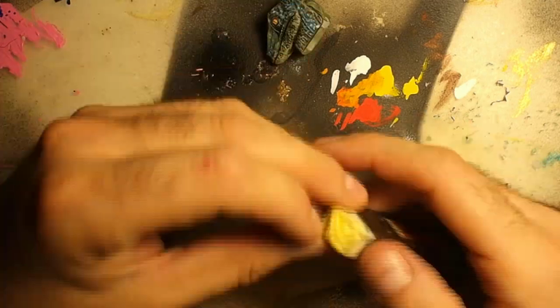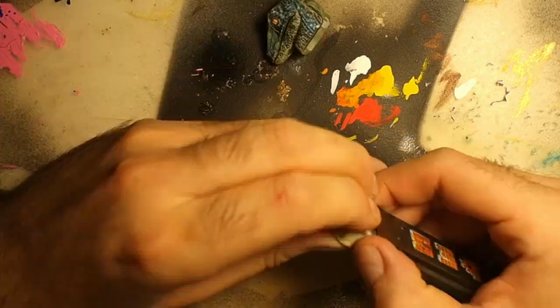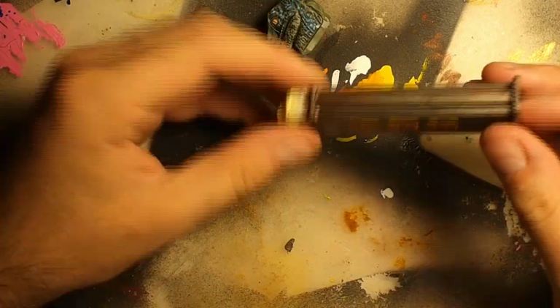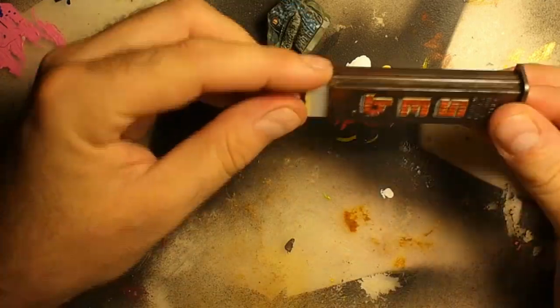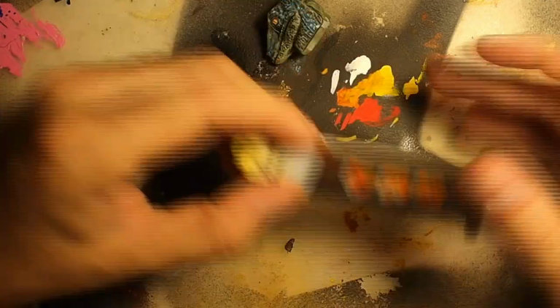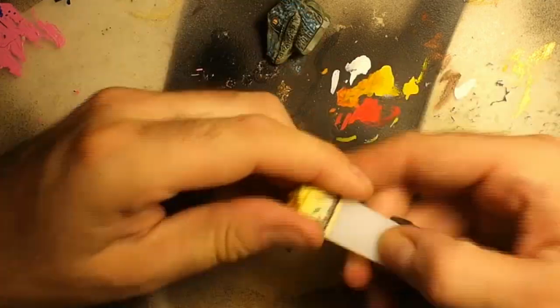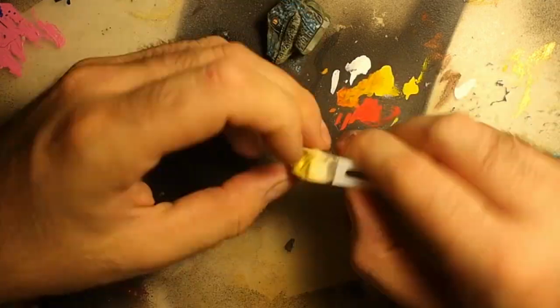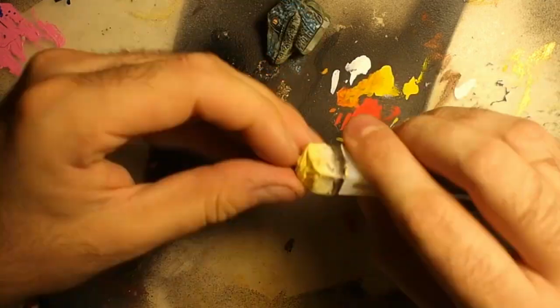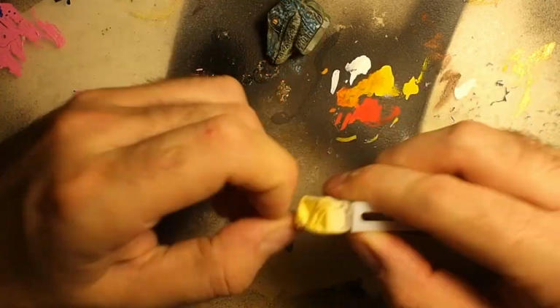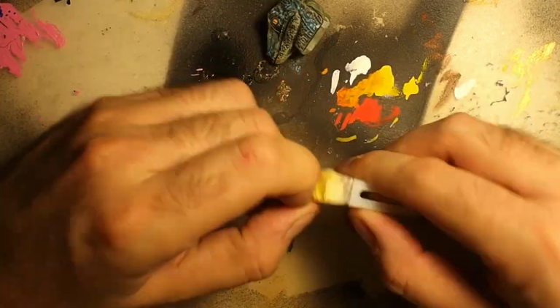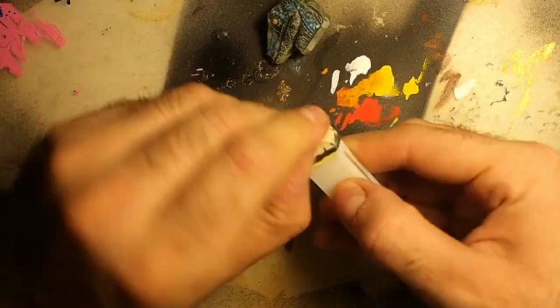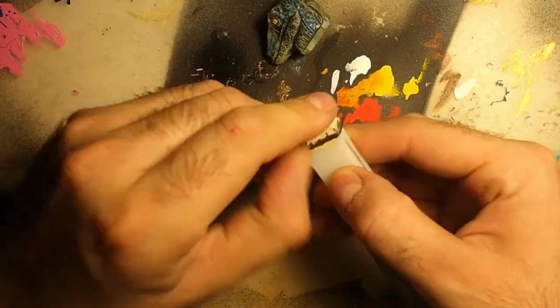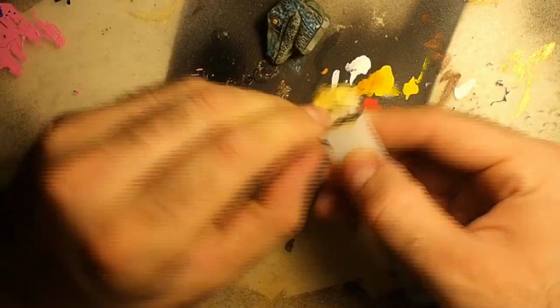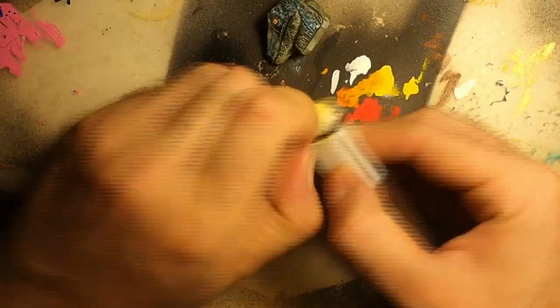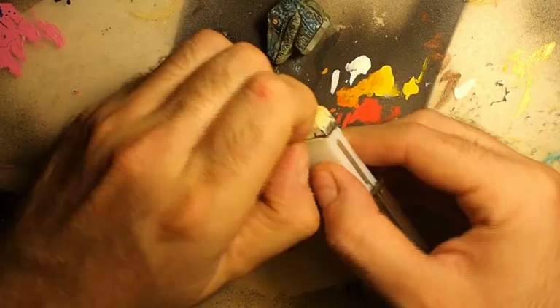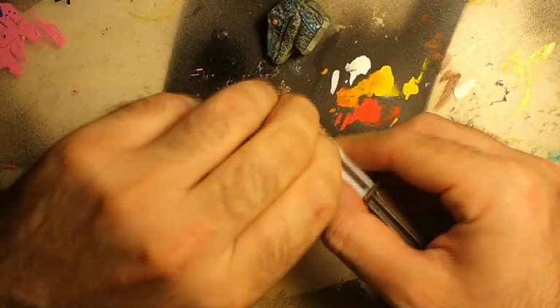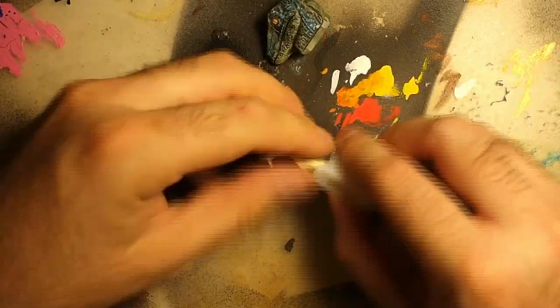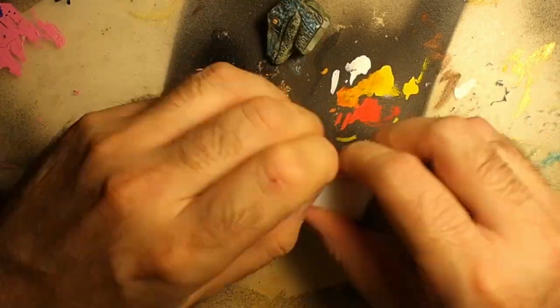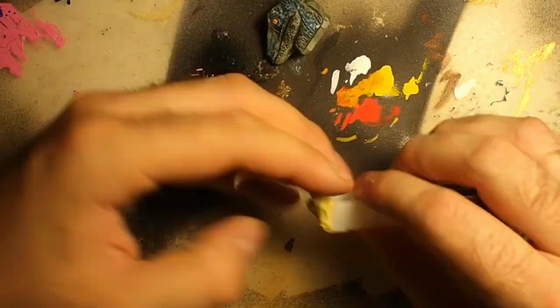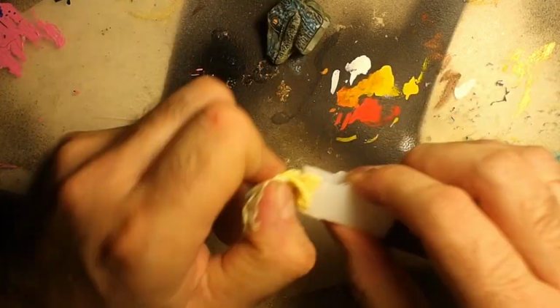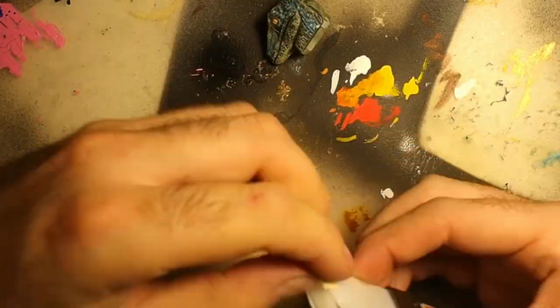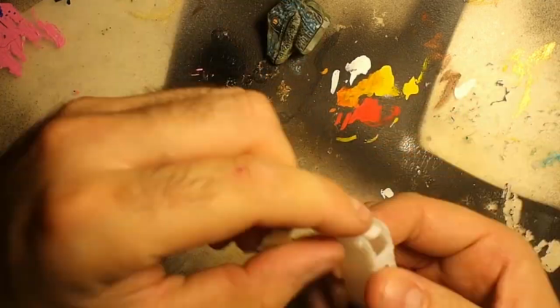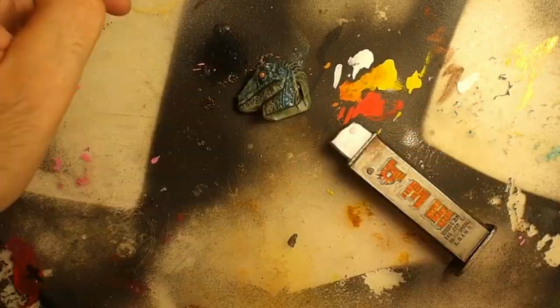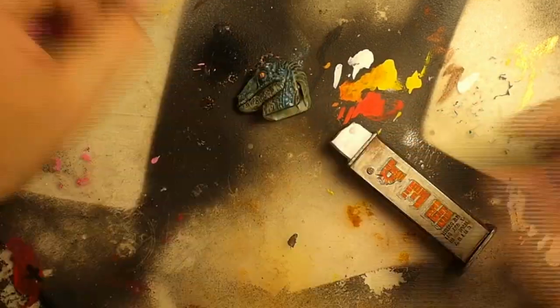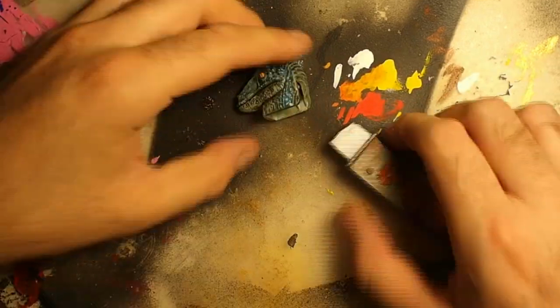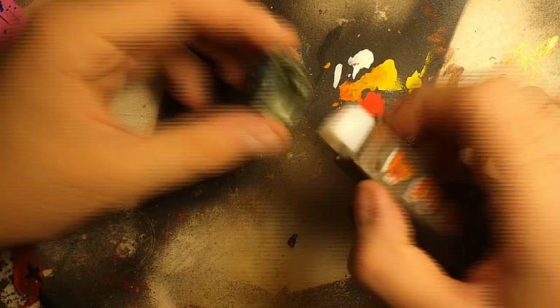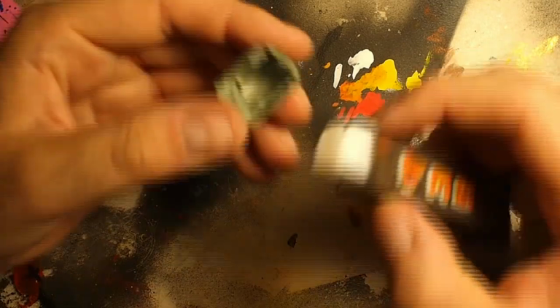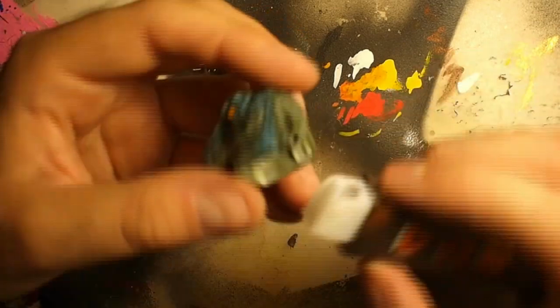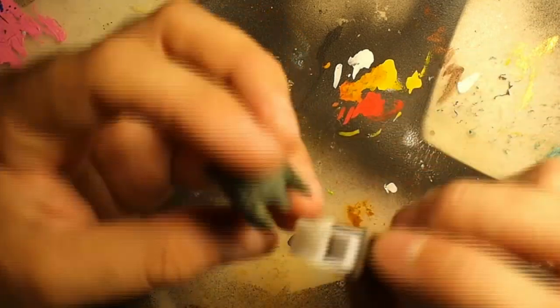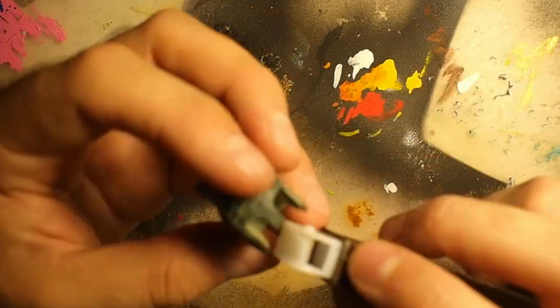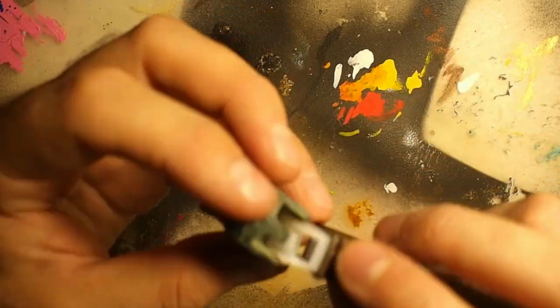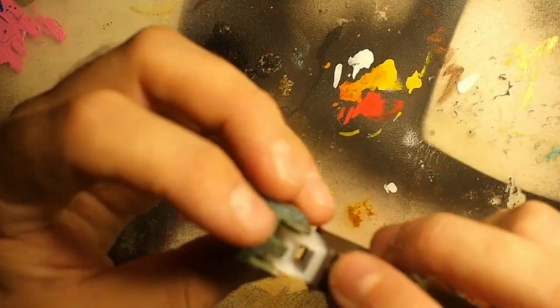Finally, I removed the masking tape from the mechanism and fit it into the head.